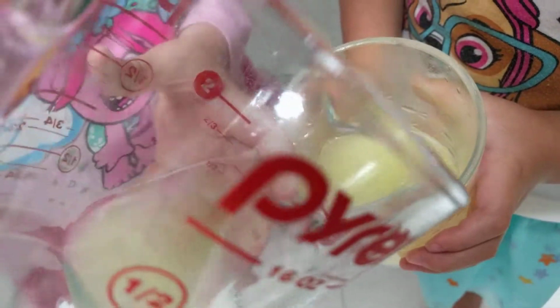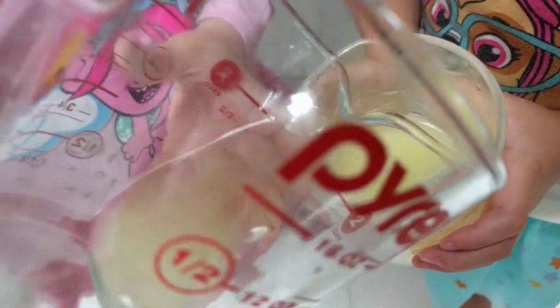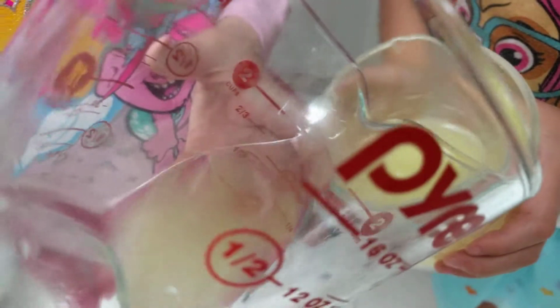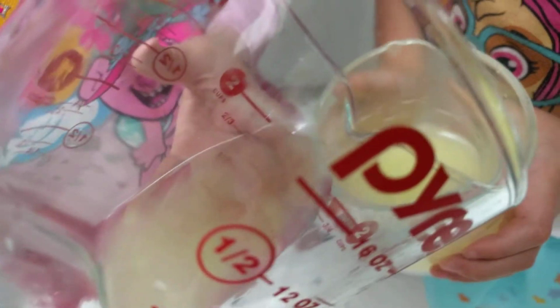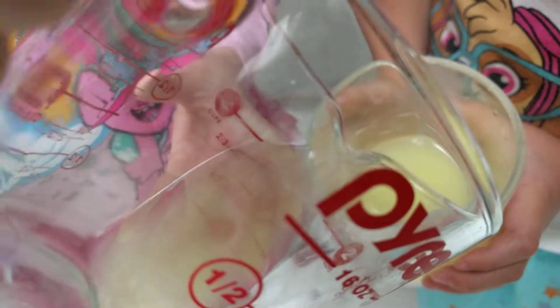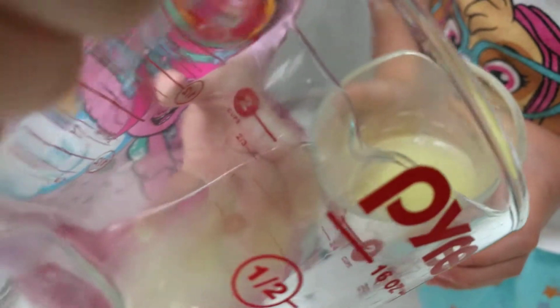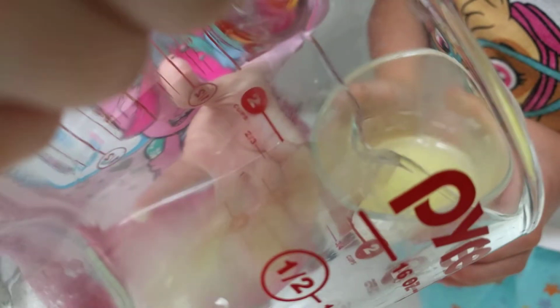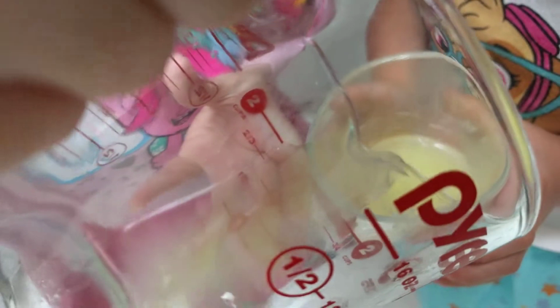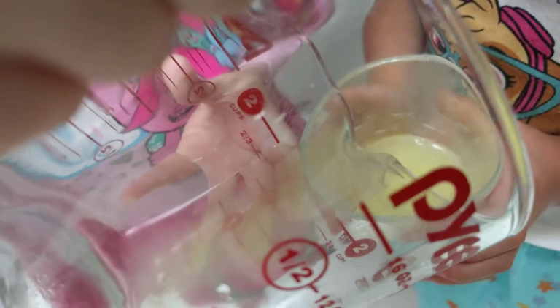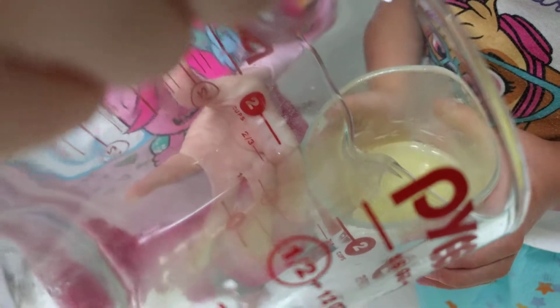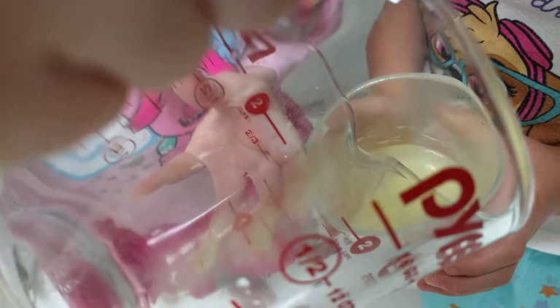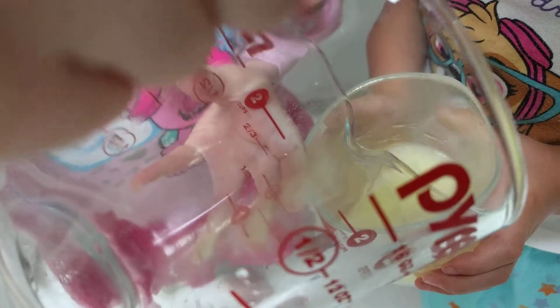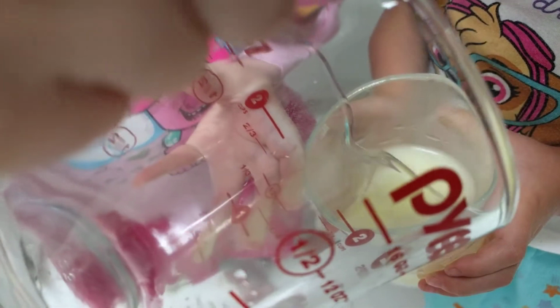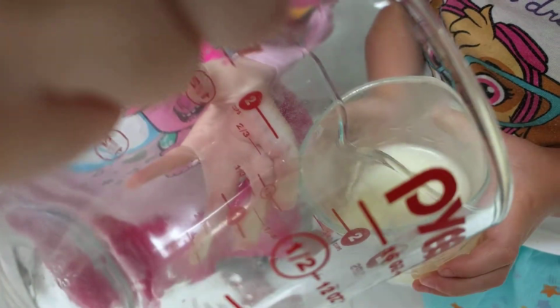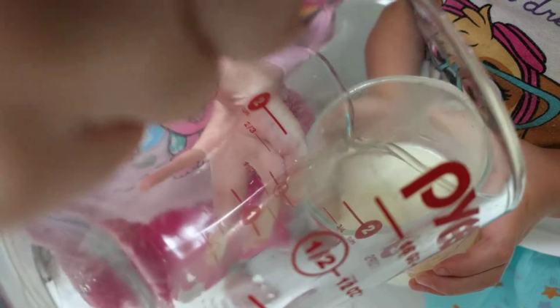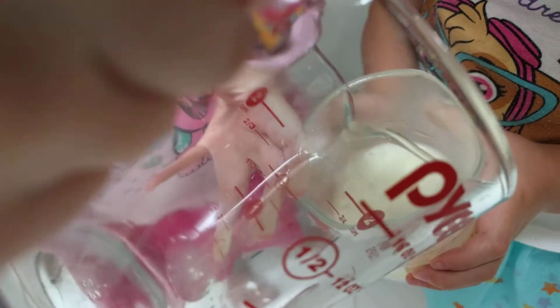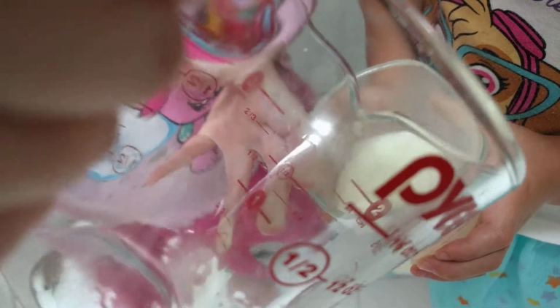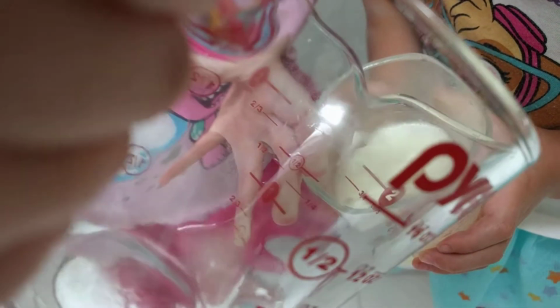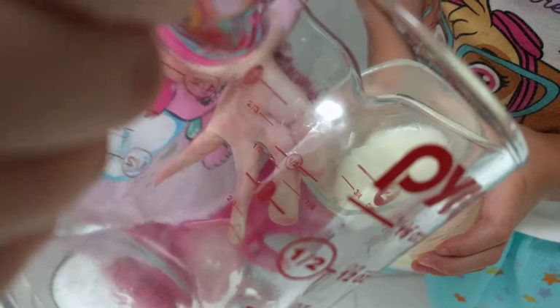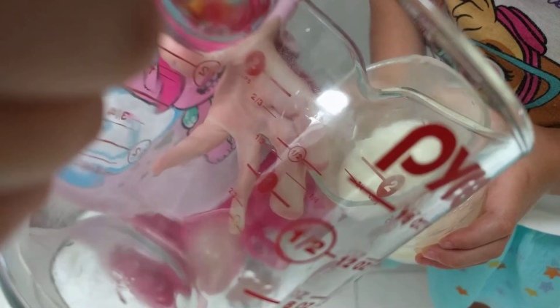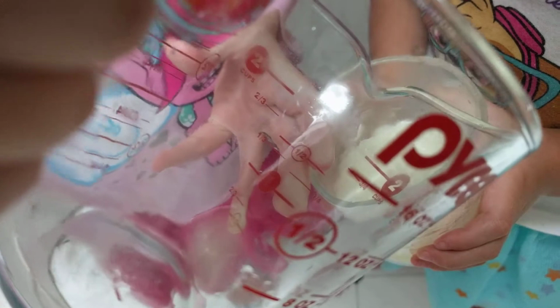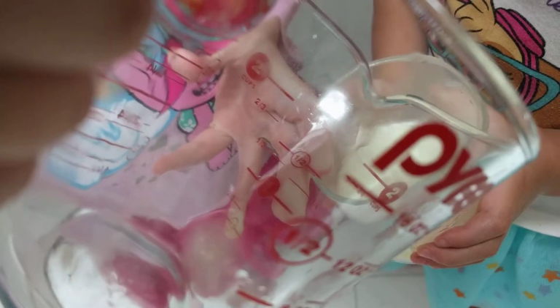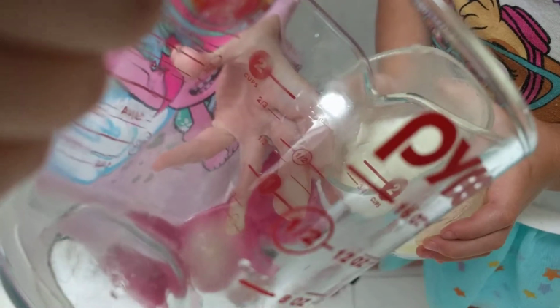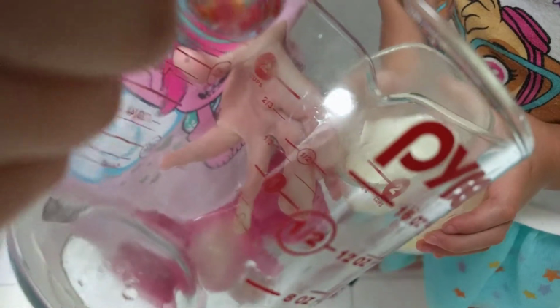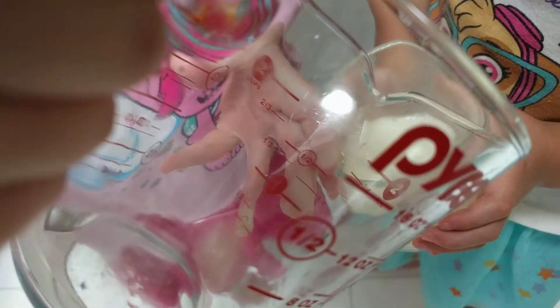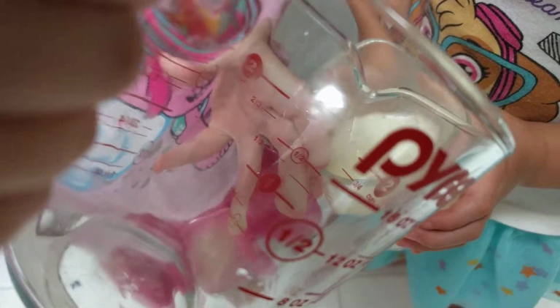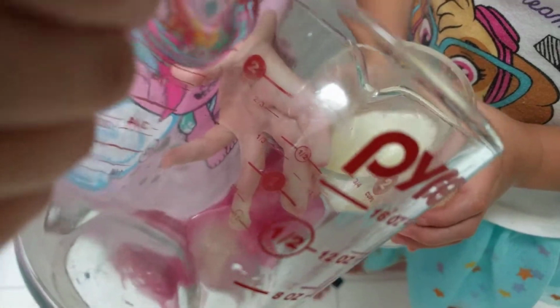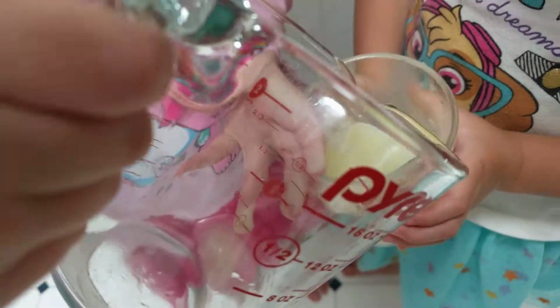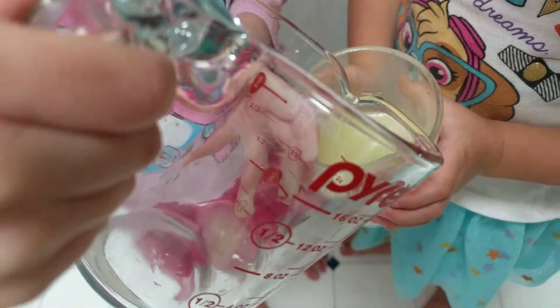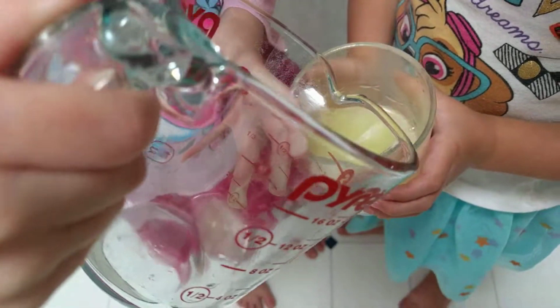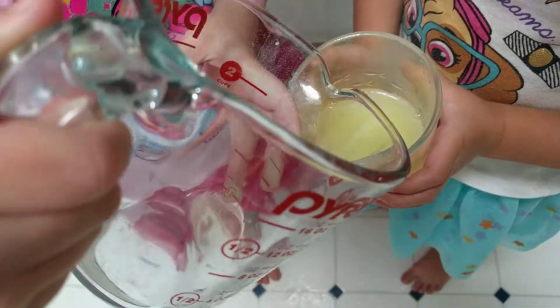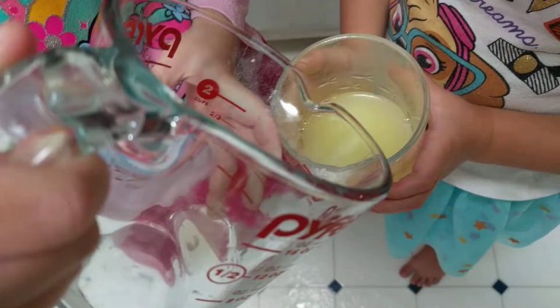When it becomes too acidic, it won't react anymore. Whoa, acid base.